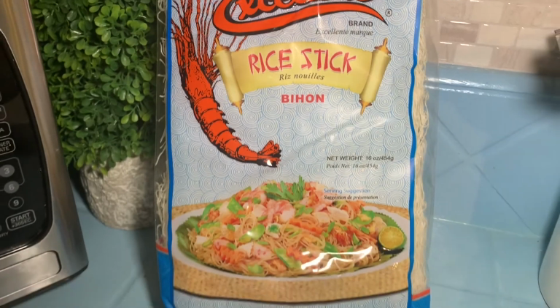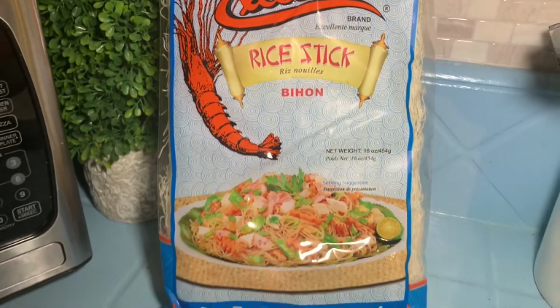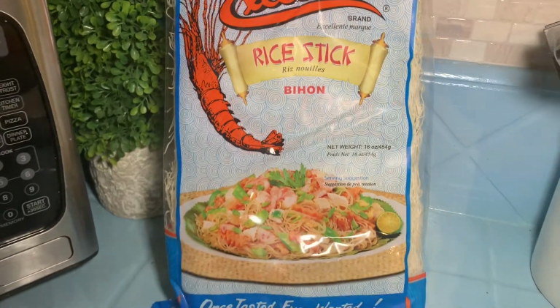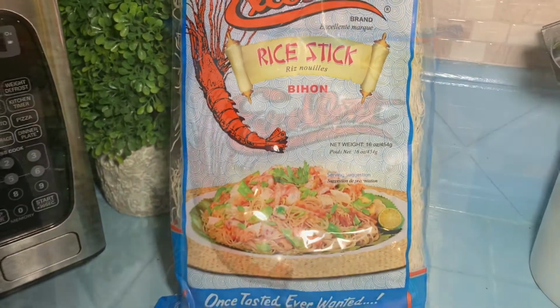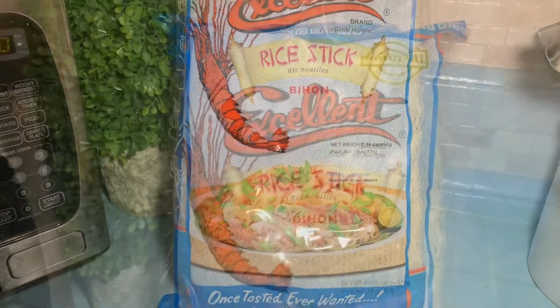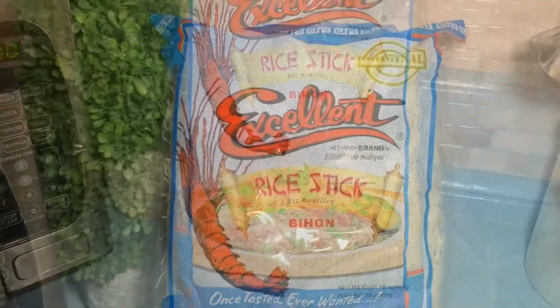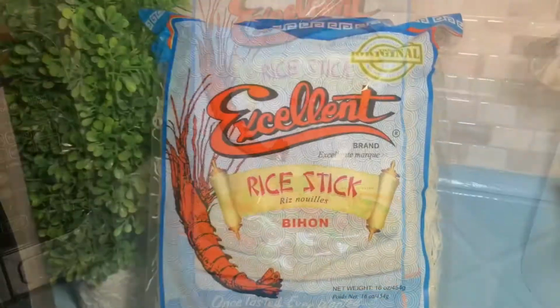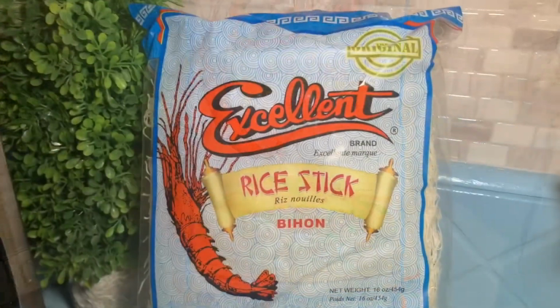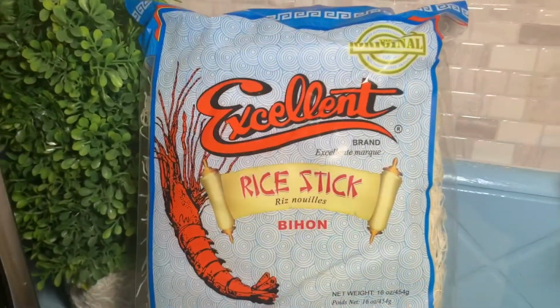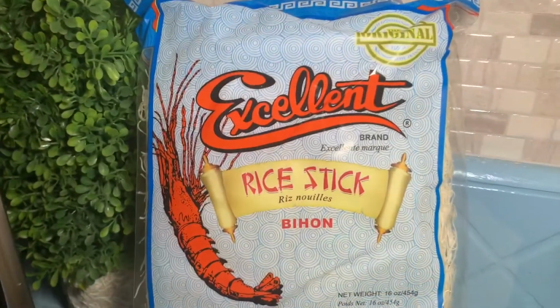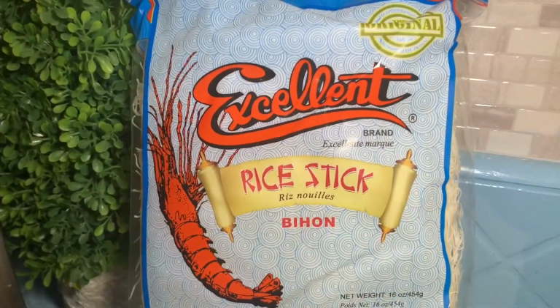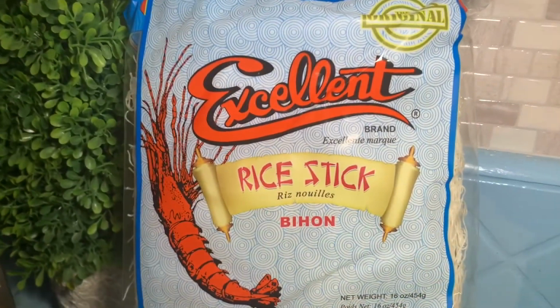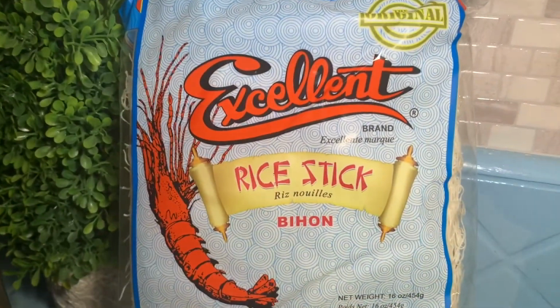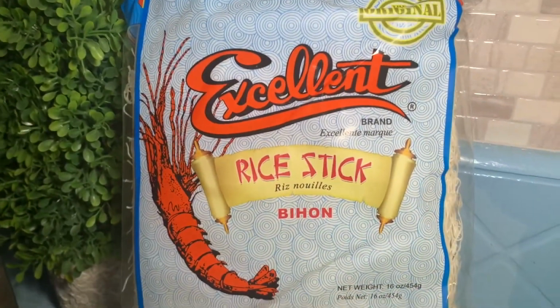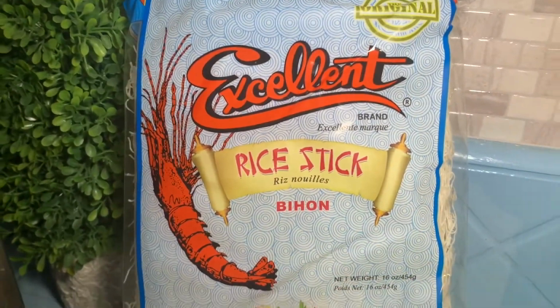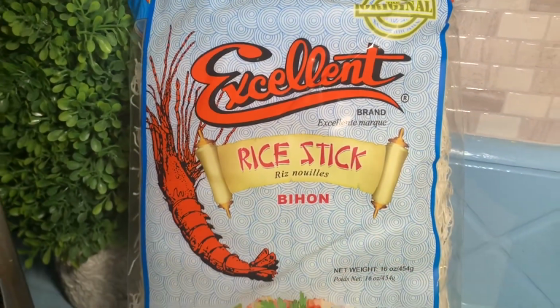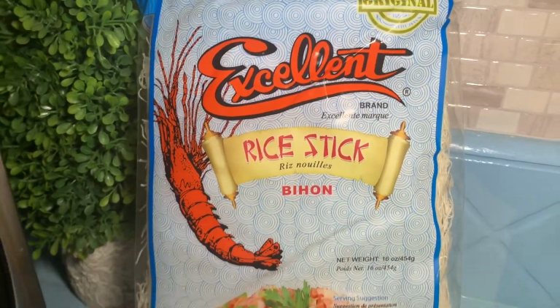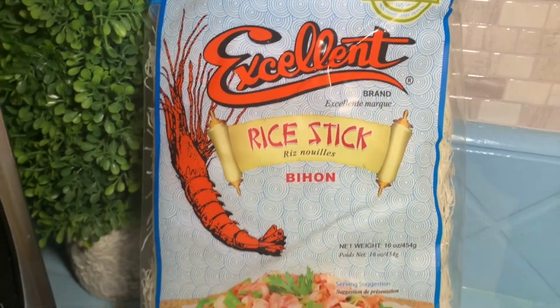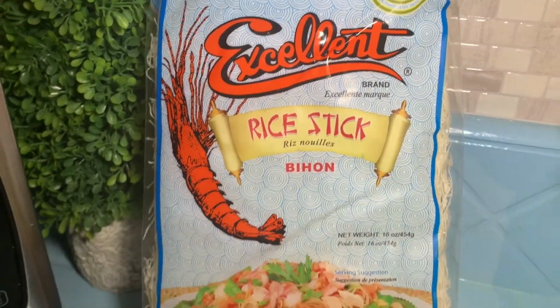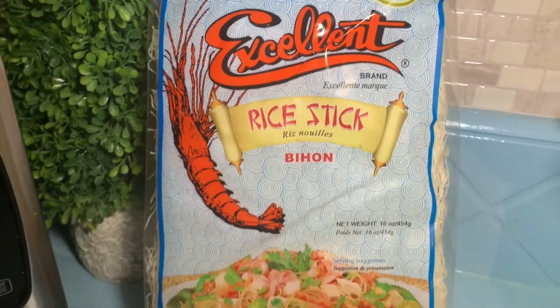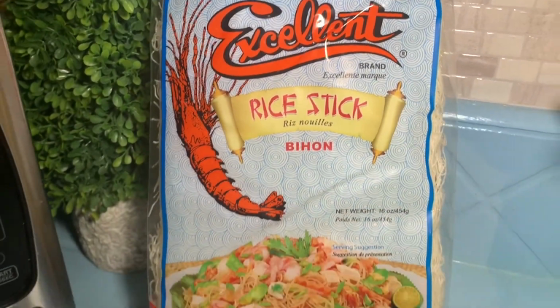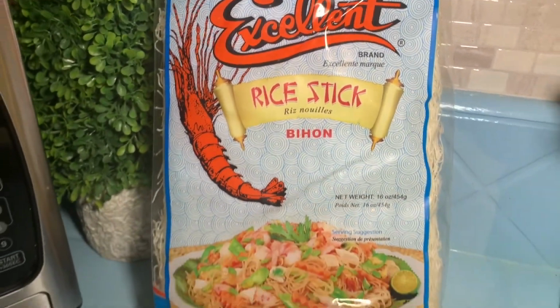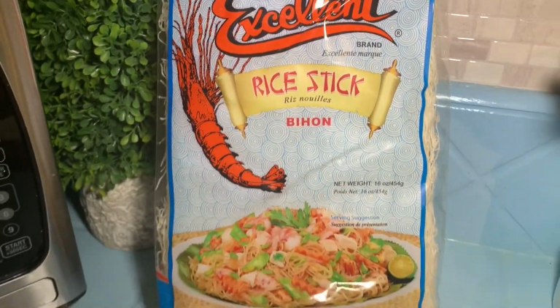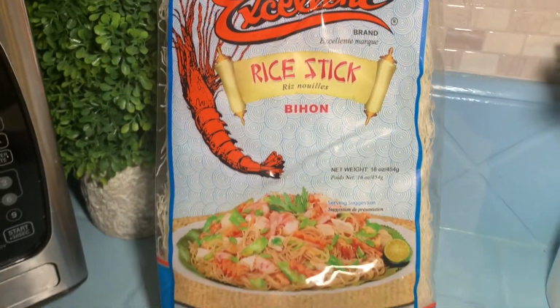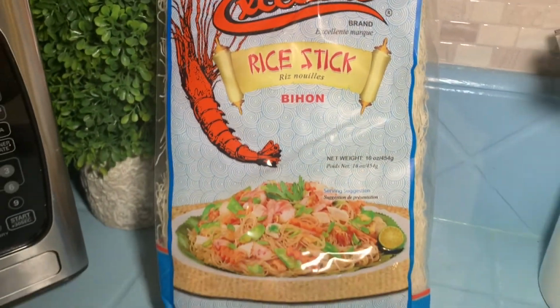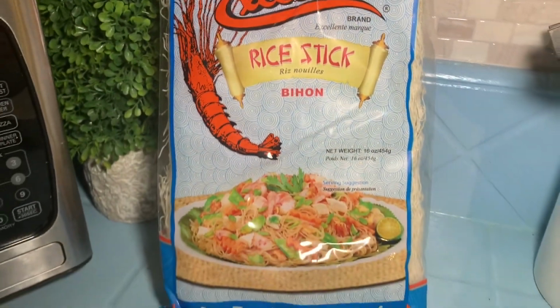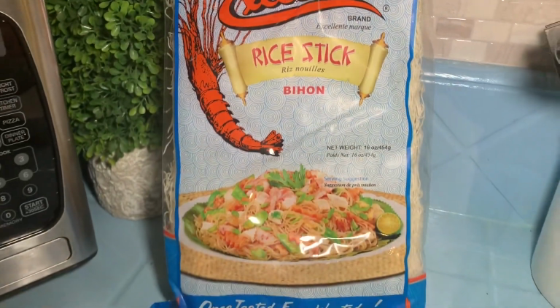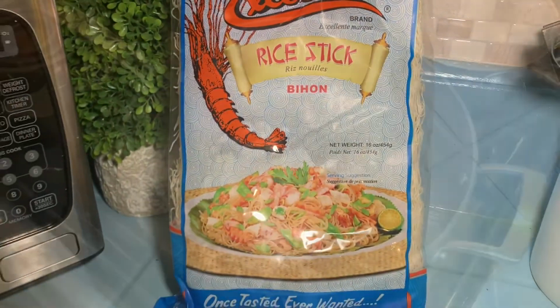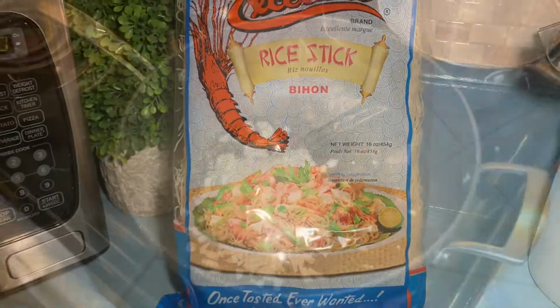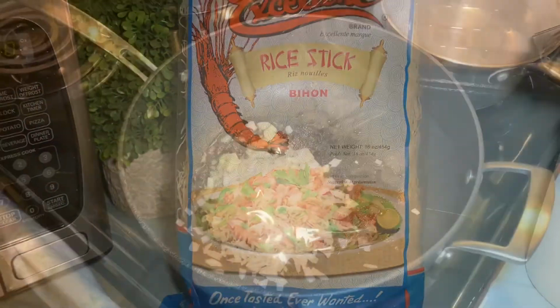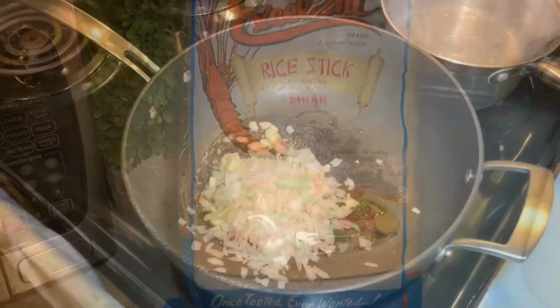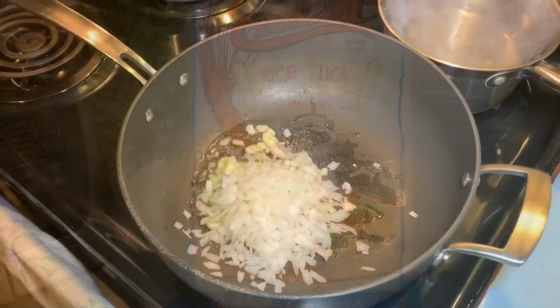I will be posting the ingredients in the description below.